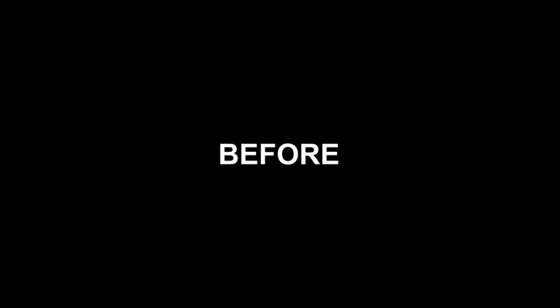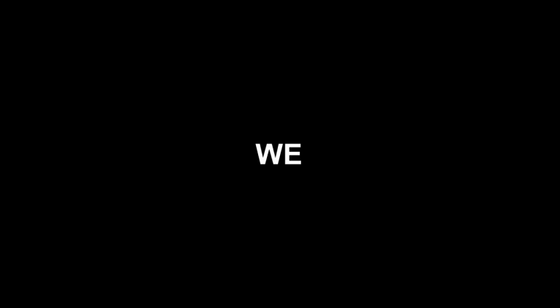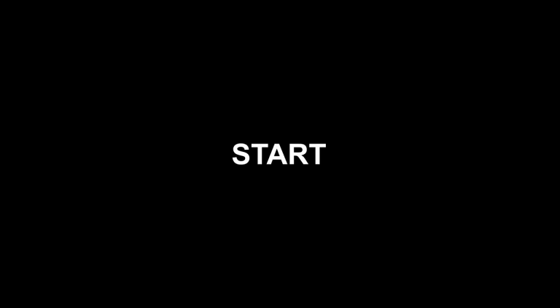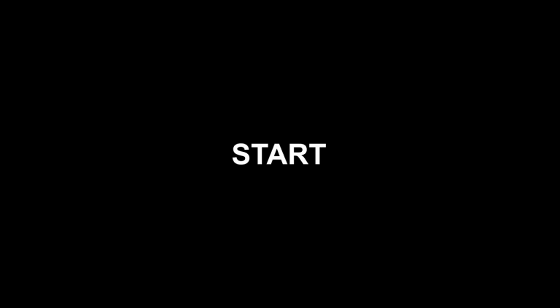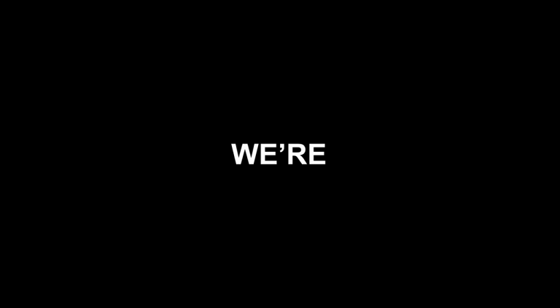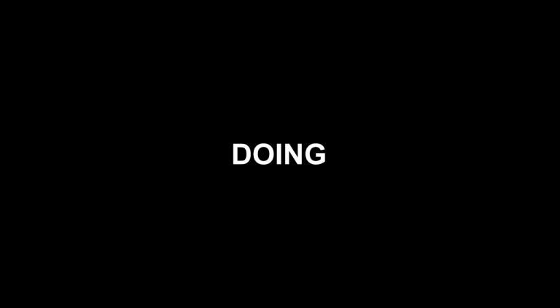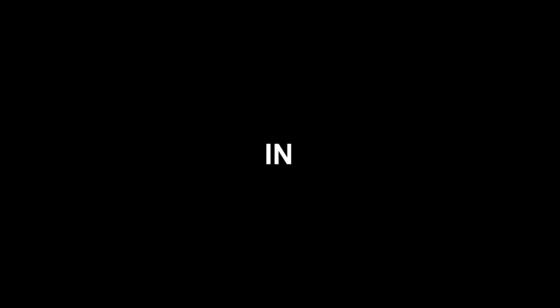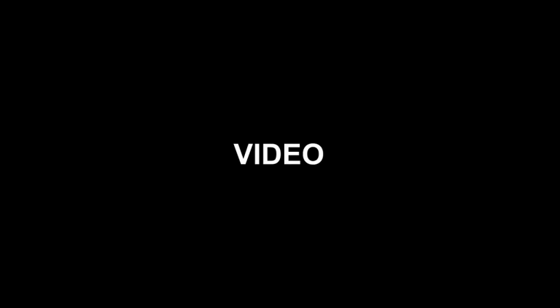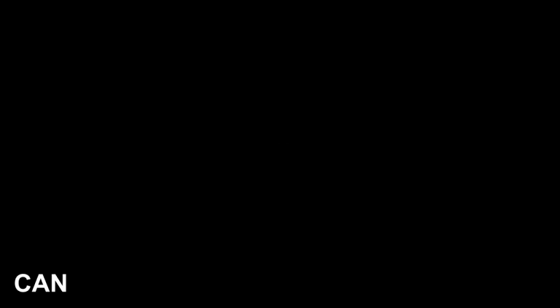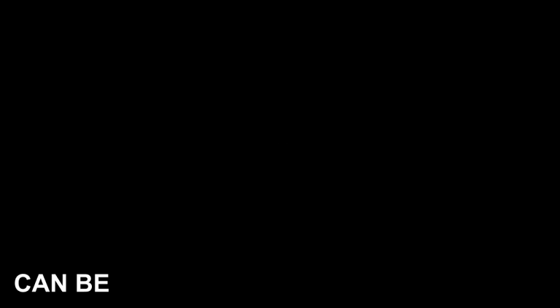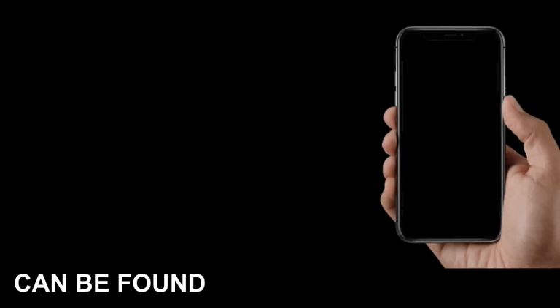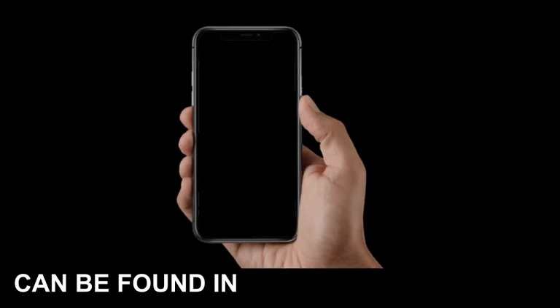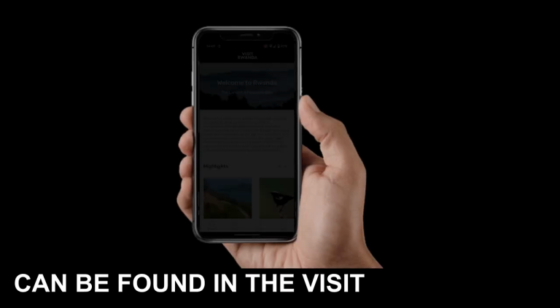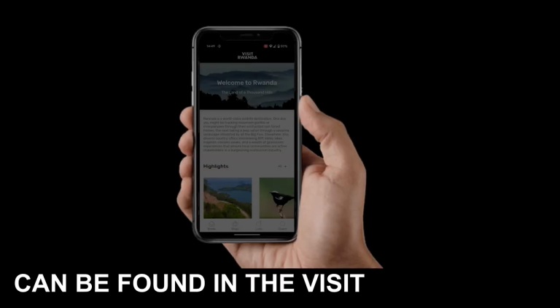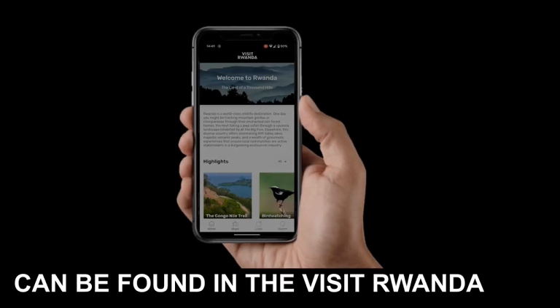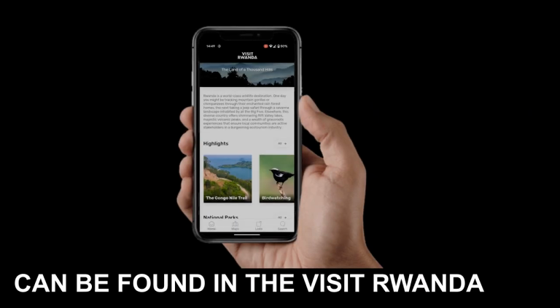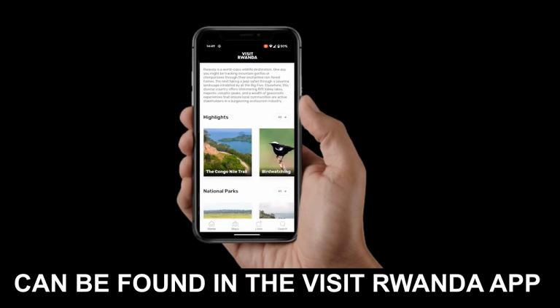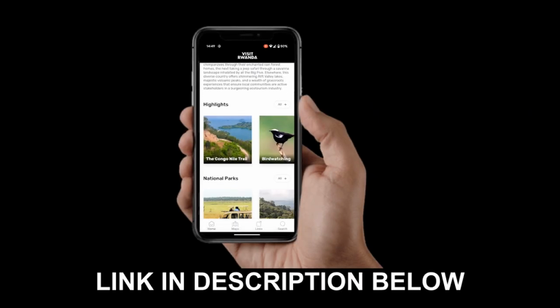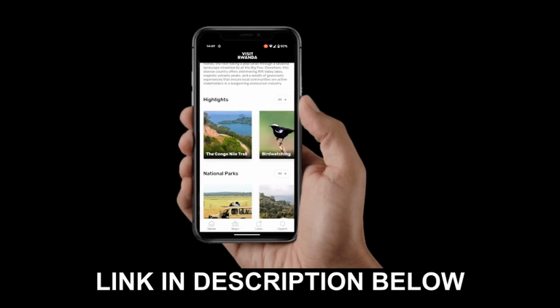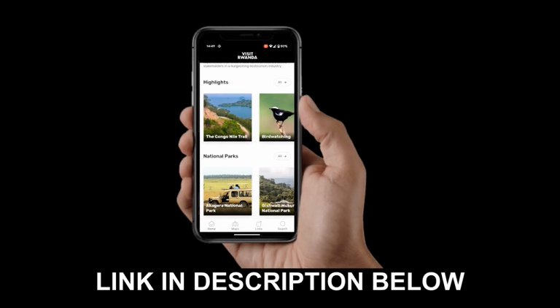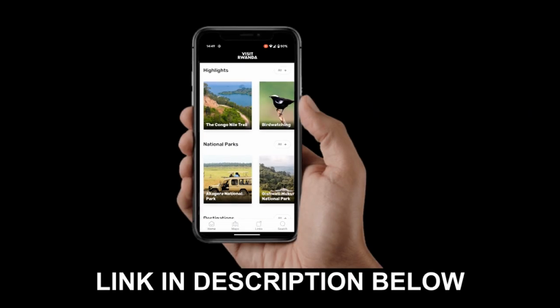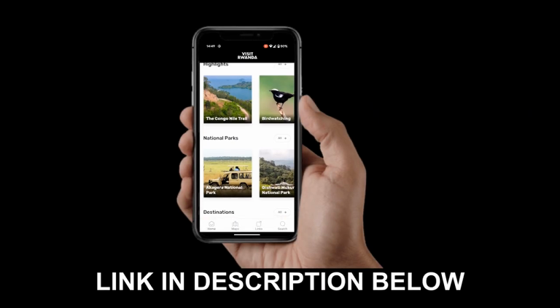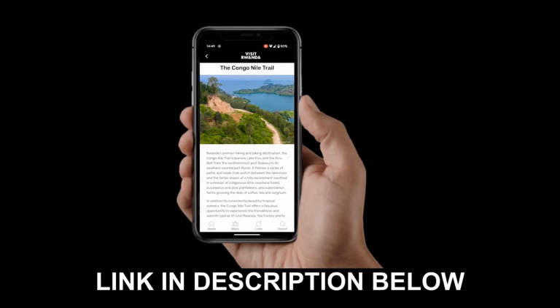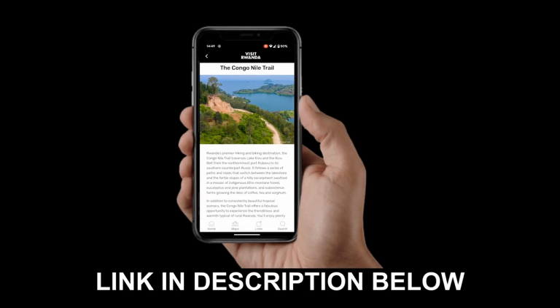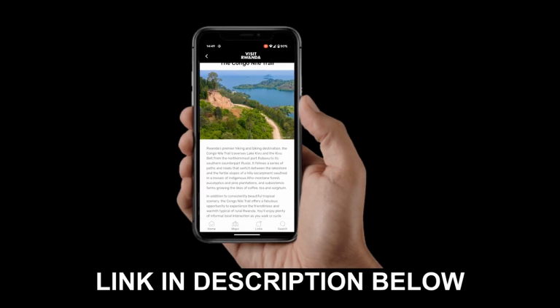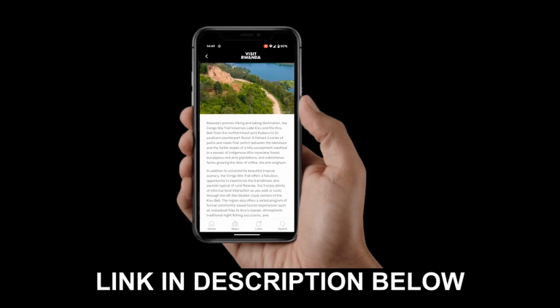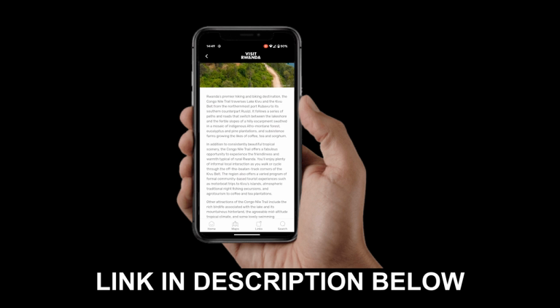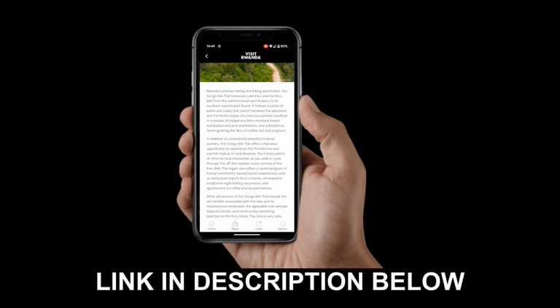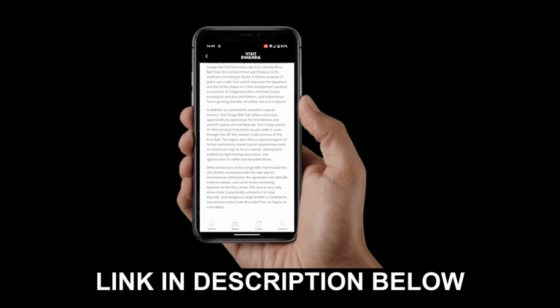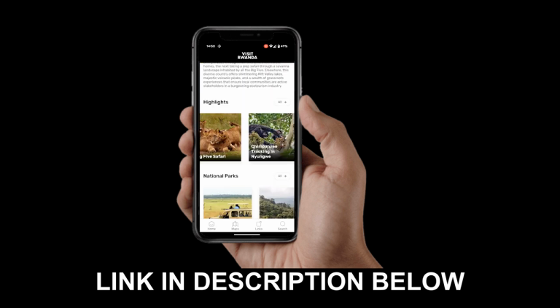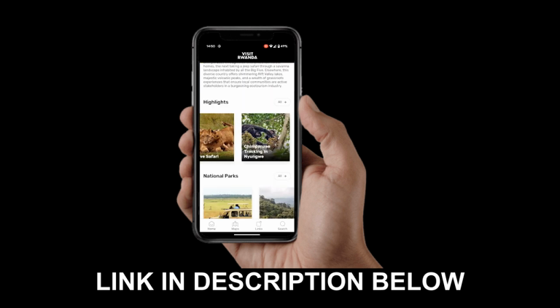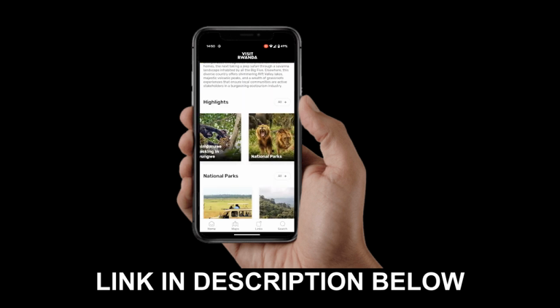Before we start, everything we're doing in this video can be found on the Visit Rwanda app. Check the link in the description below and you can try it out for yourself.